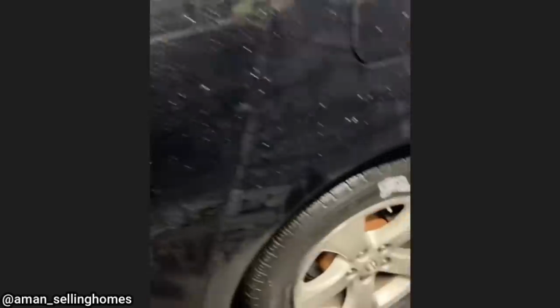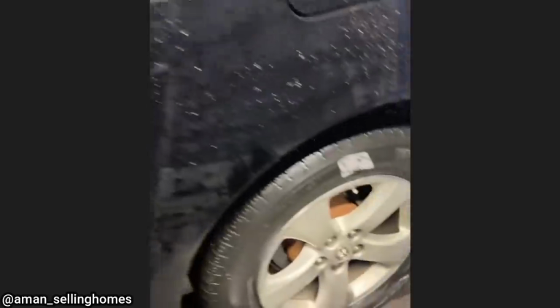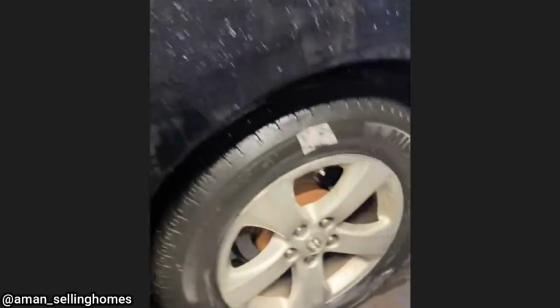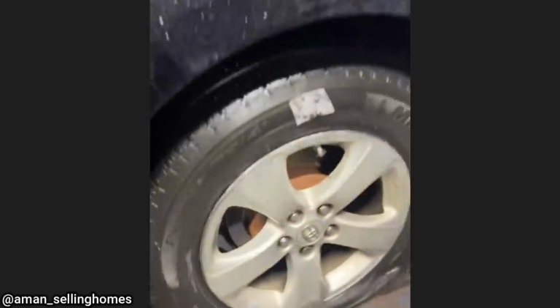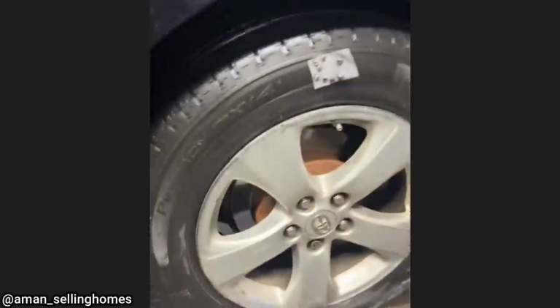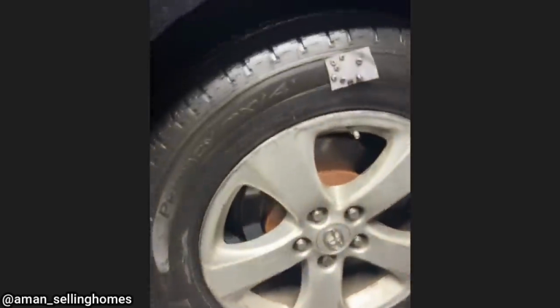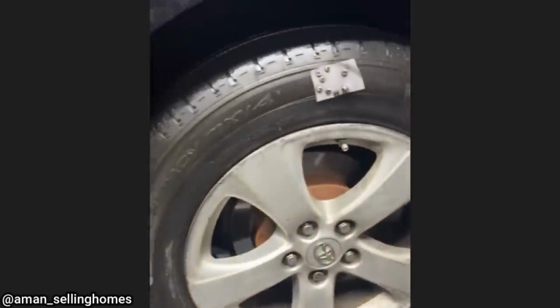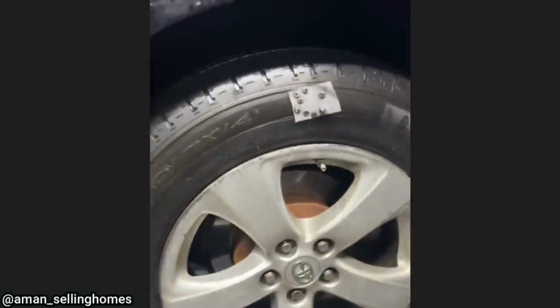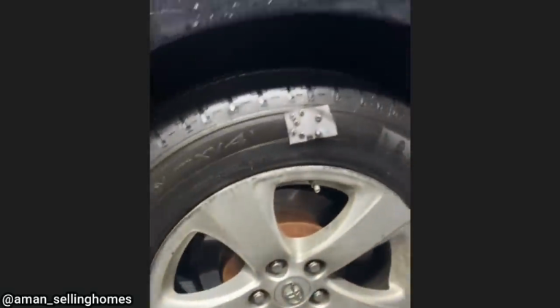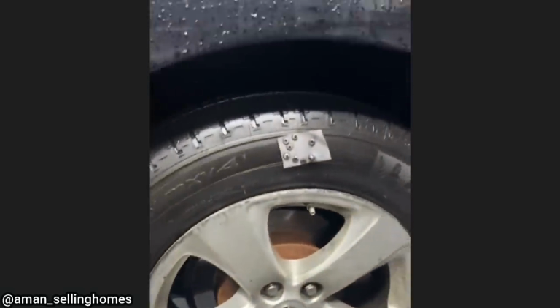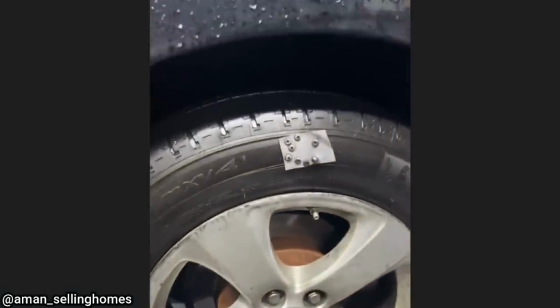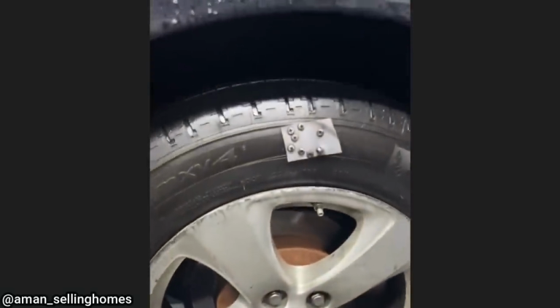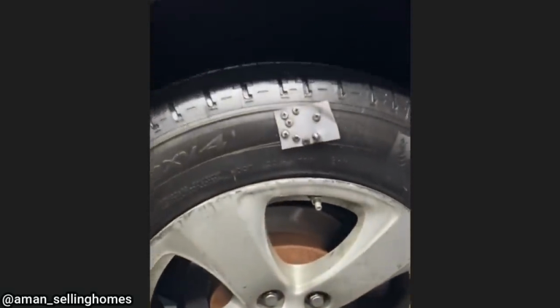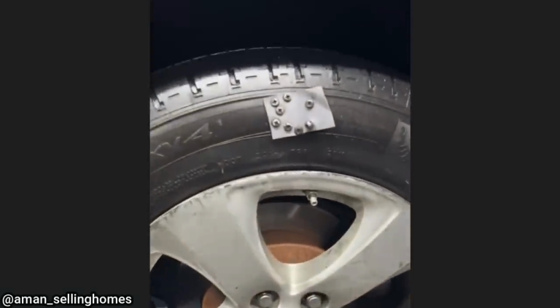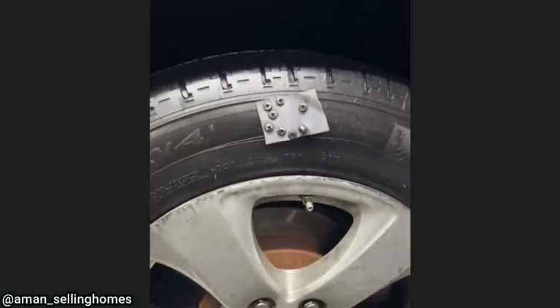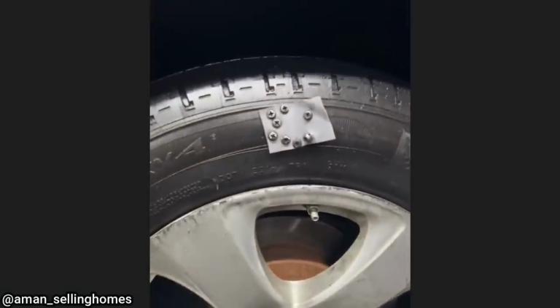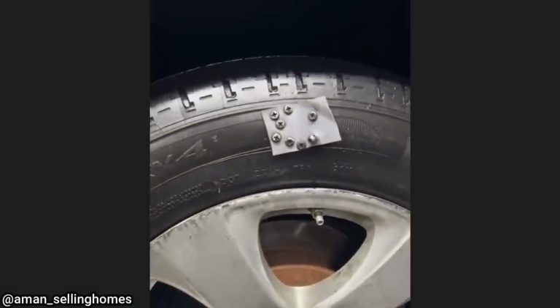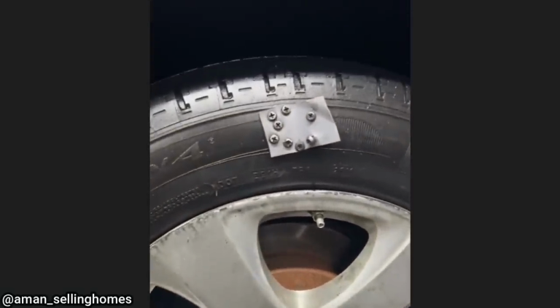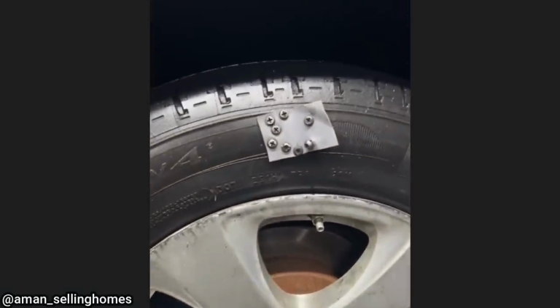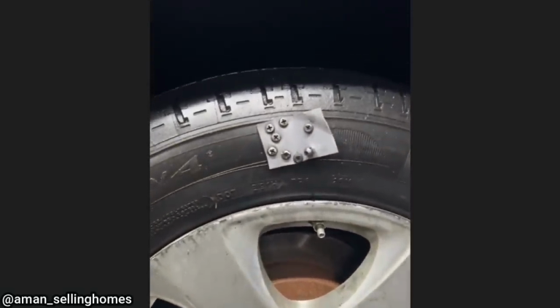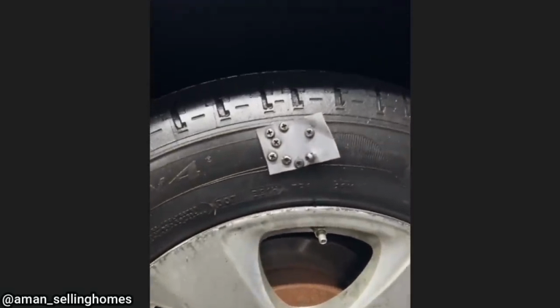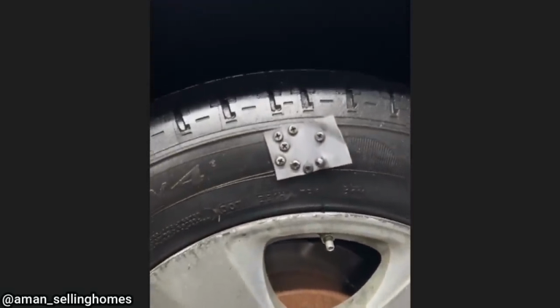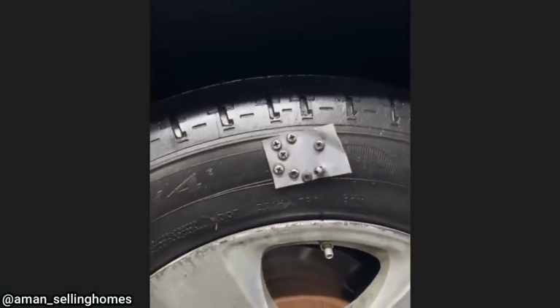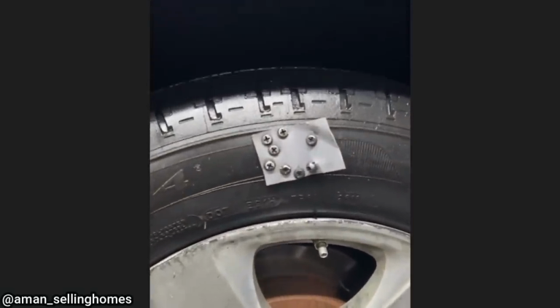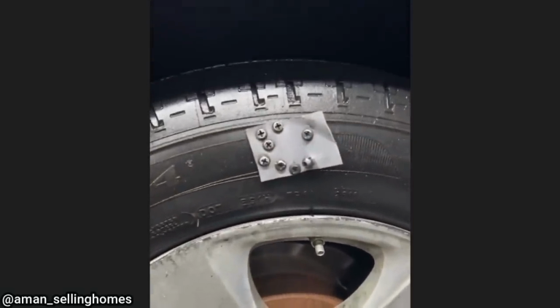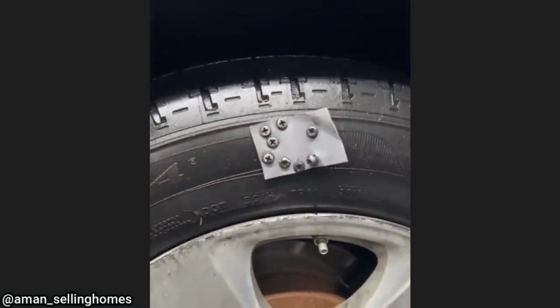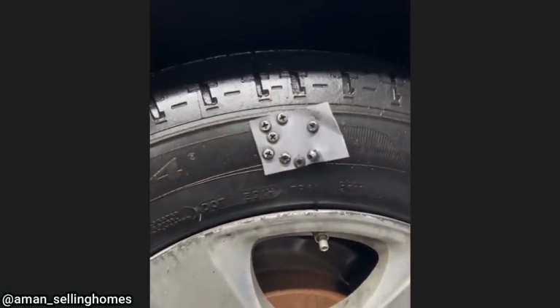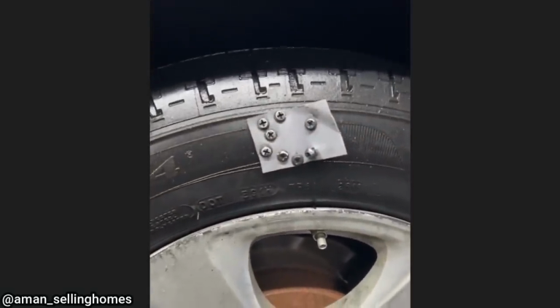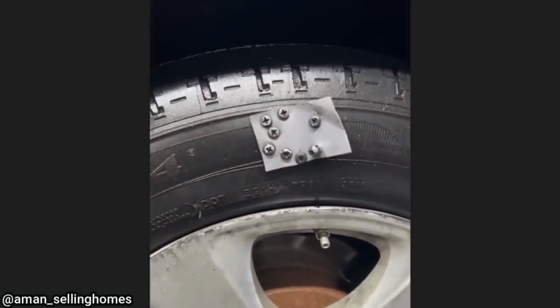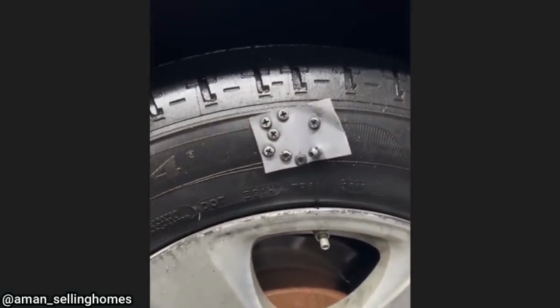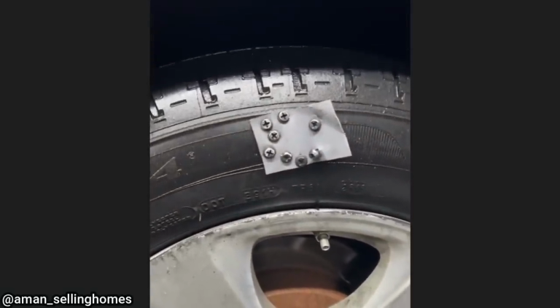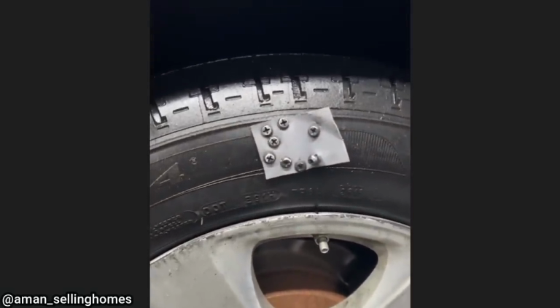Customer states they tried fixing their tire, but it still leaks. The customer tried using screws and duct tape to stop the leak.